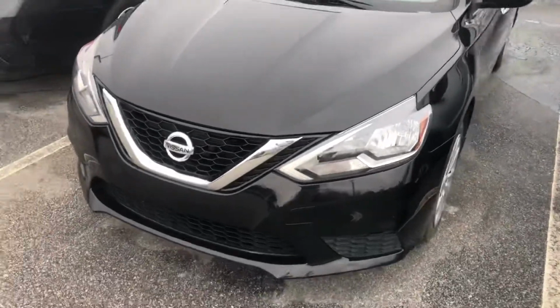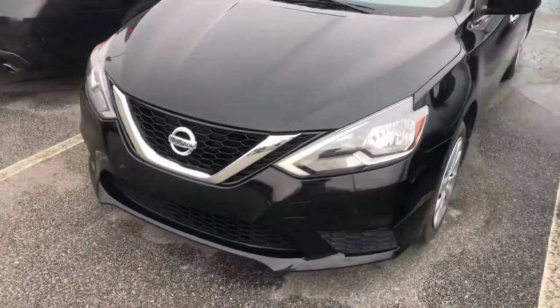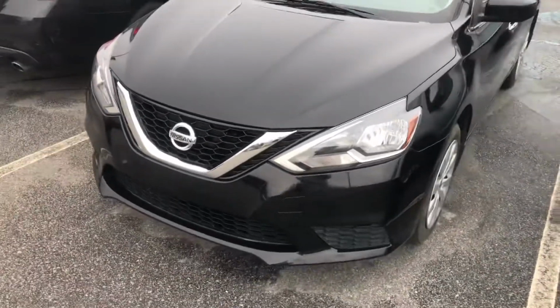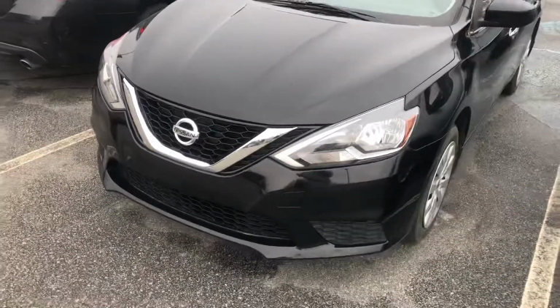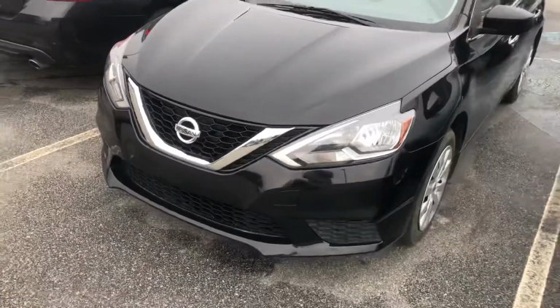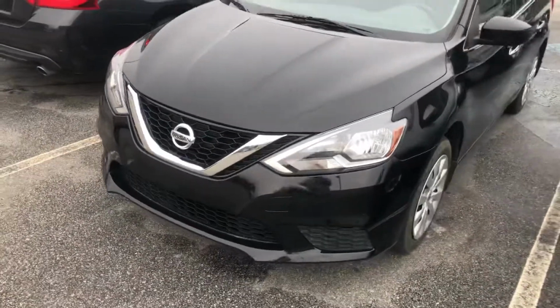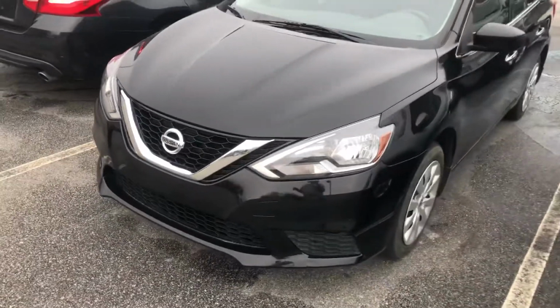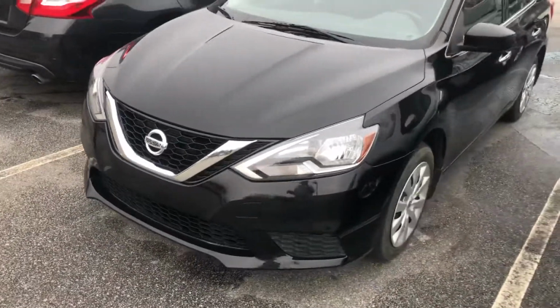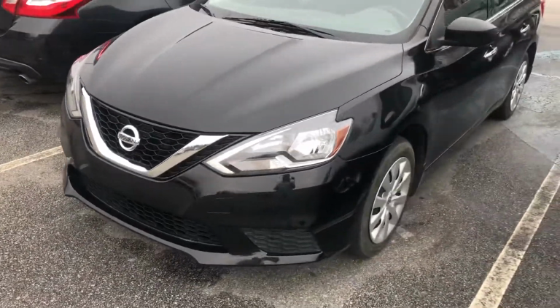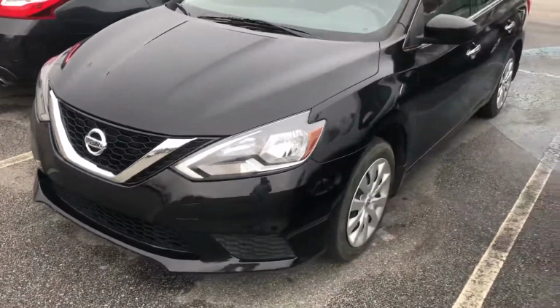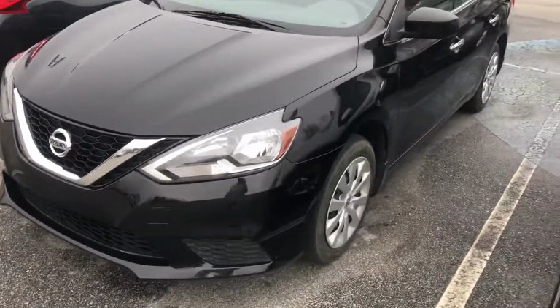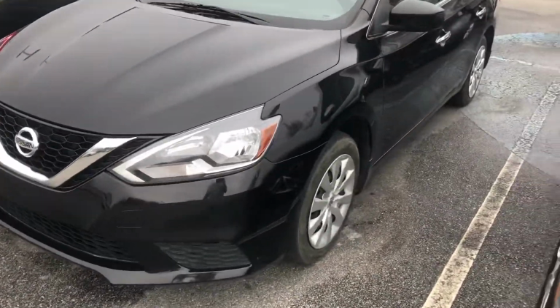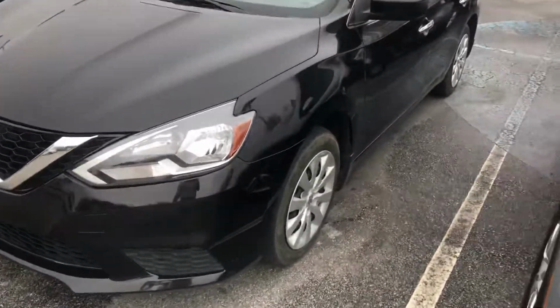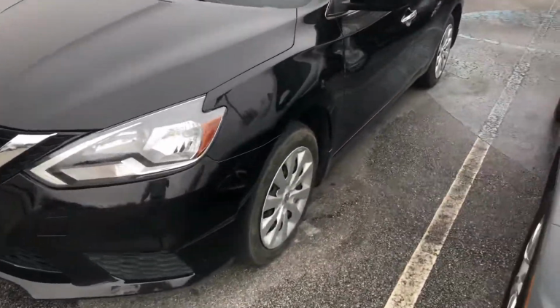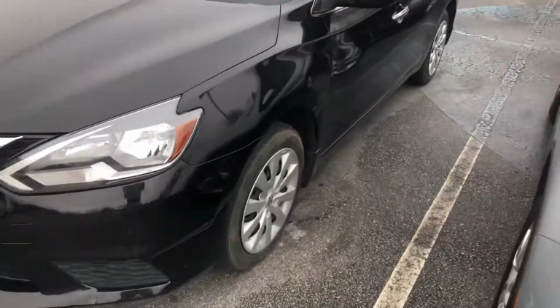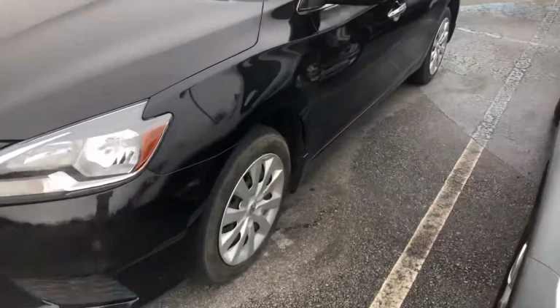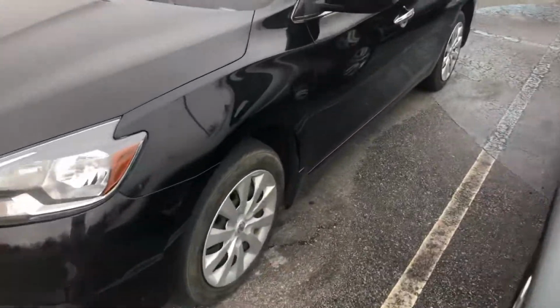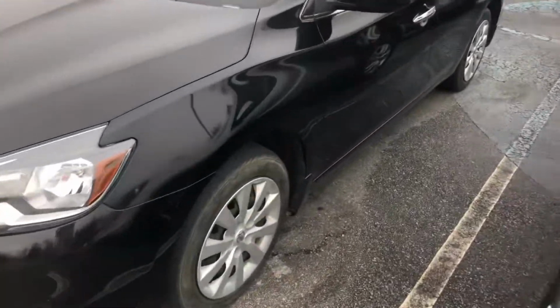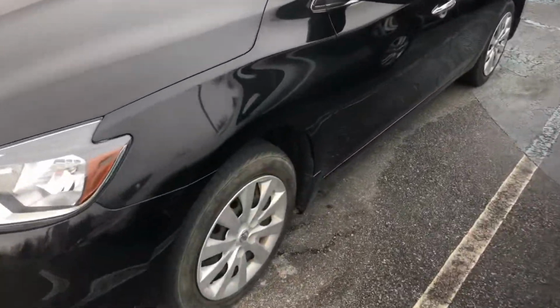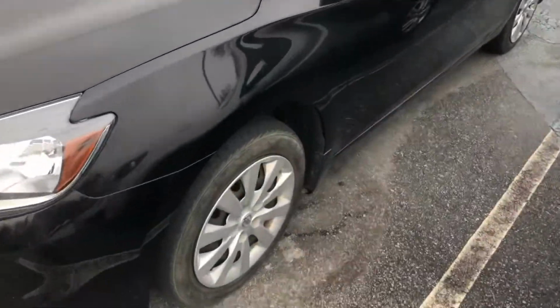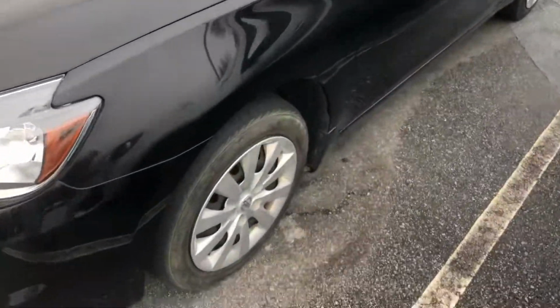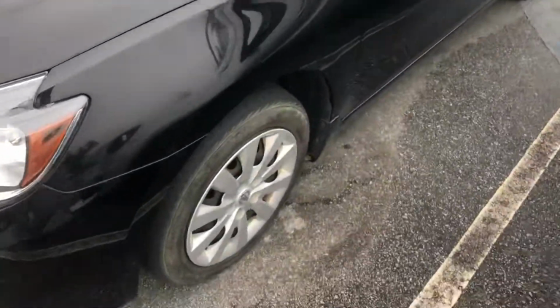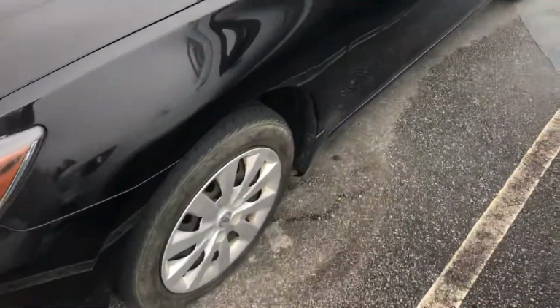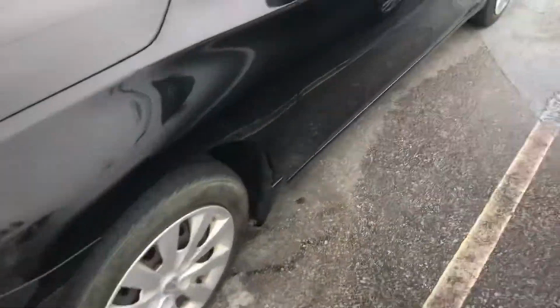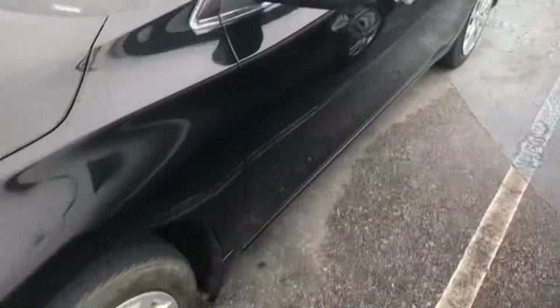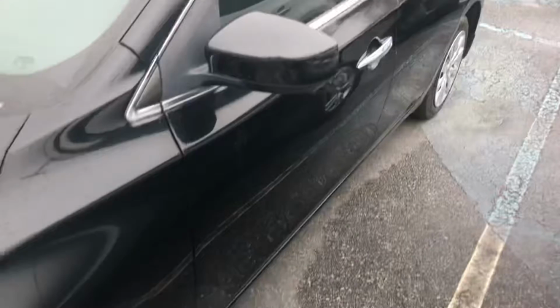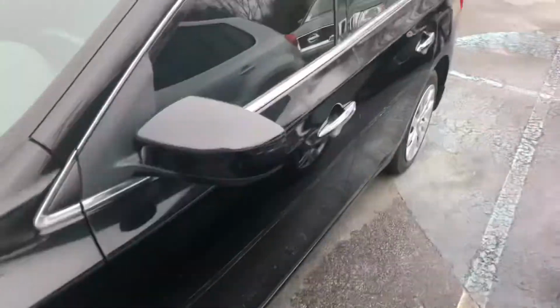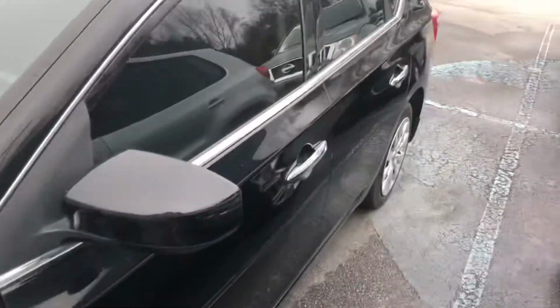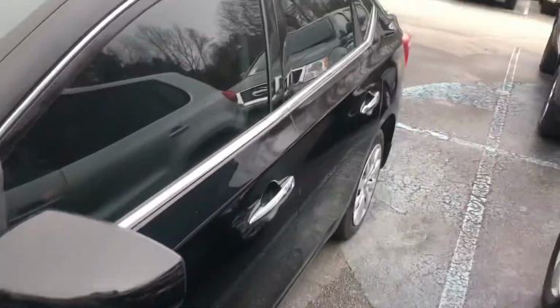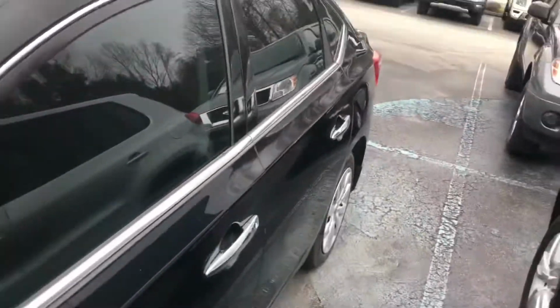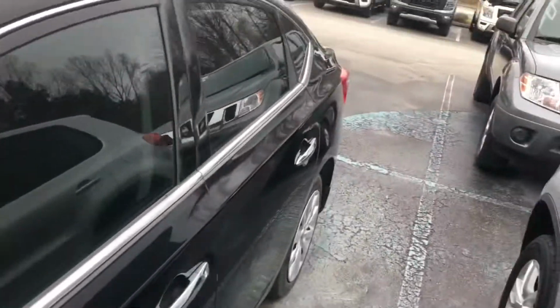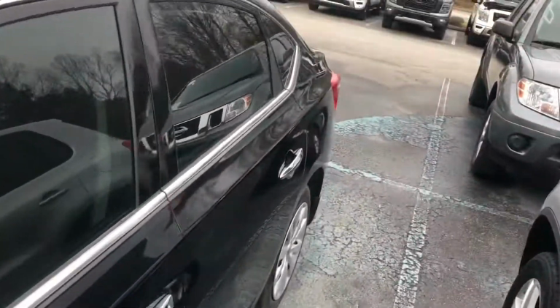Starting off here in the front, you can see it's in great condition. The driver's side tires look great as well as the driver's side of the vehicle.